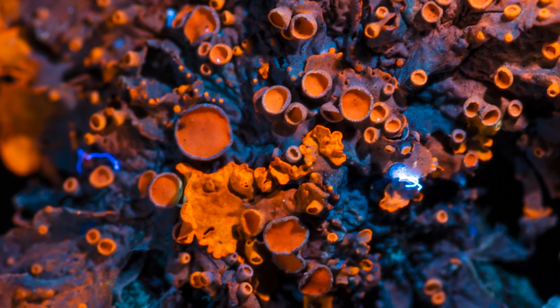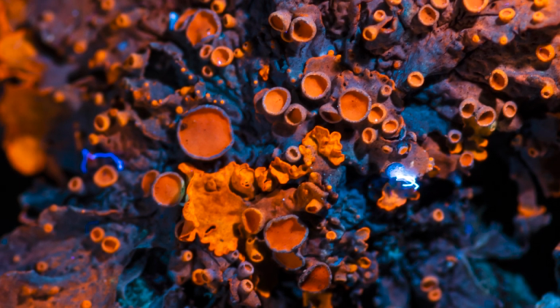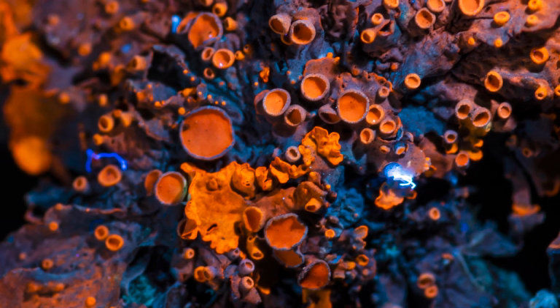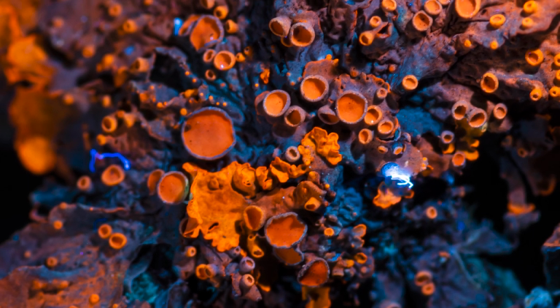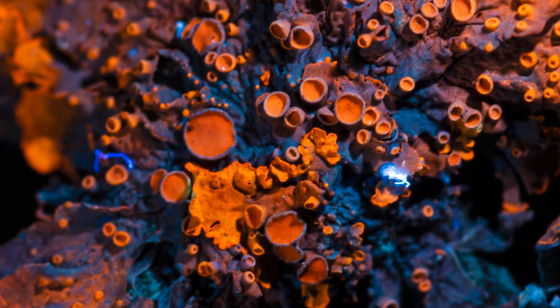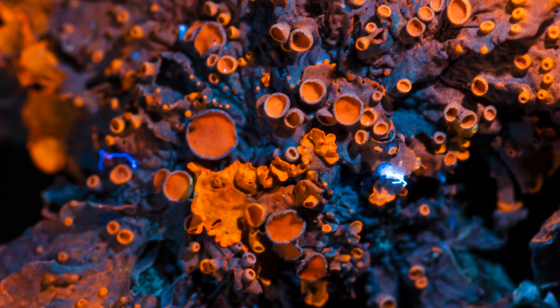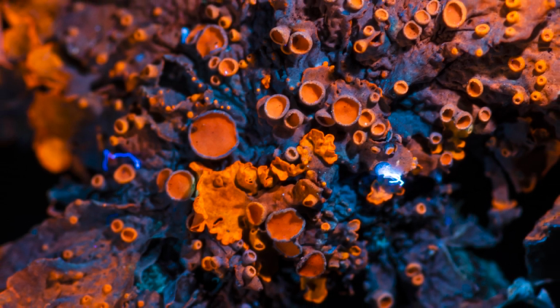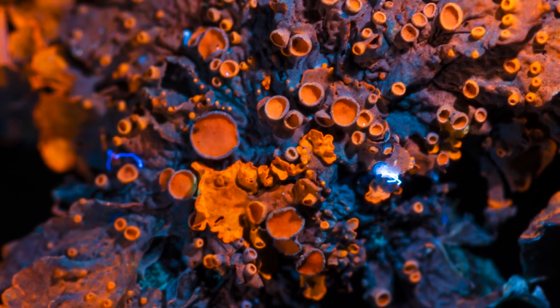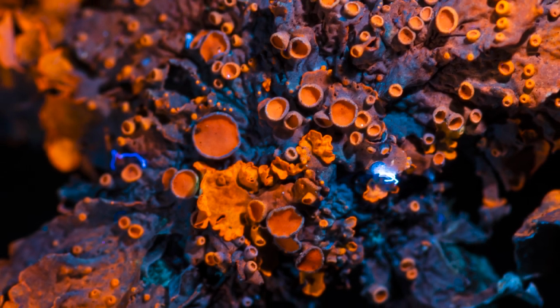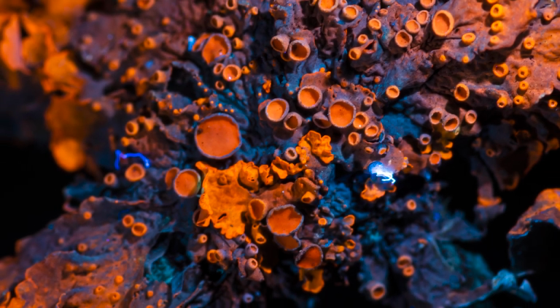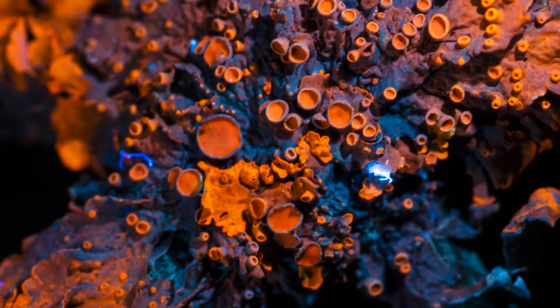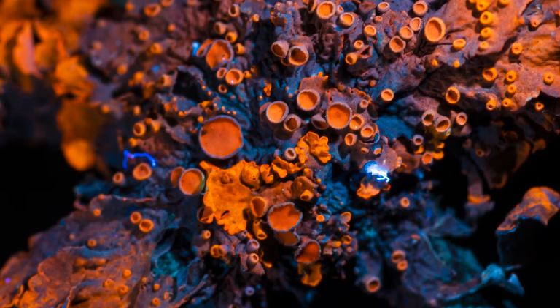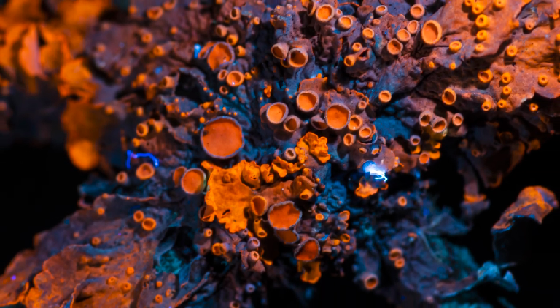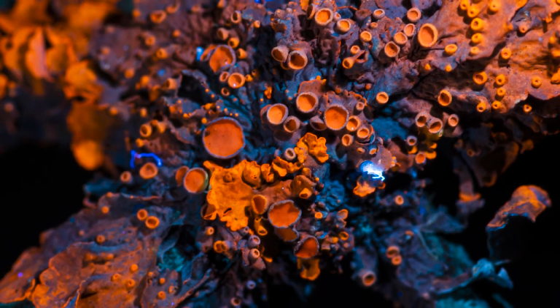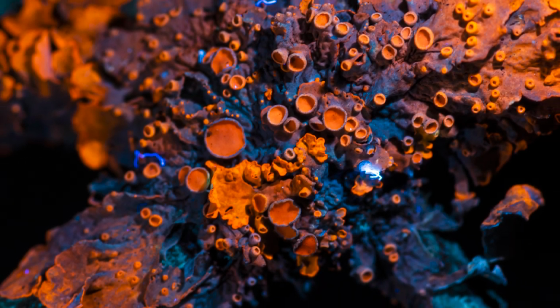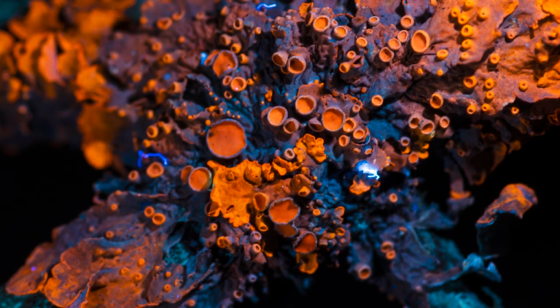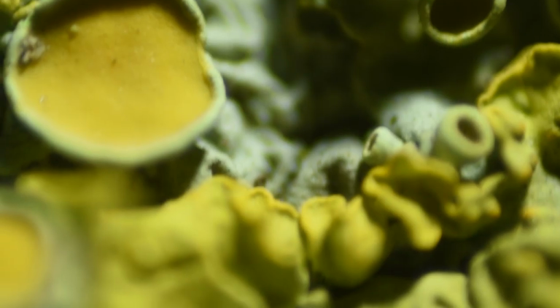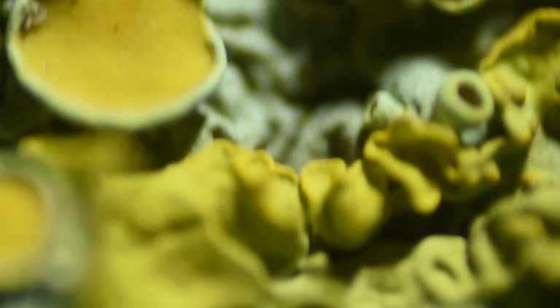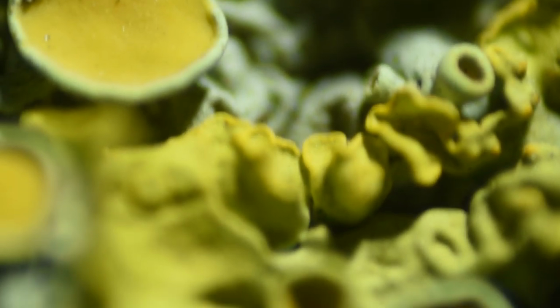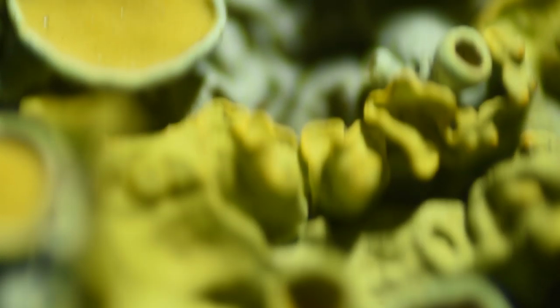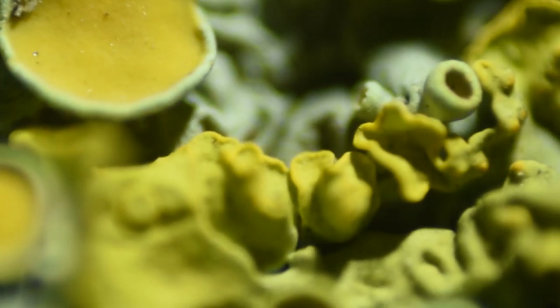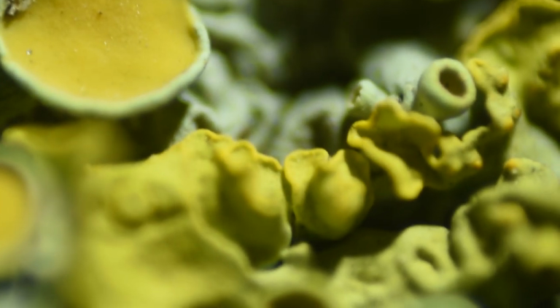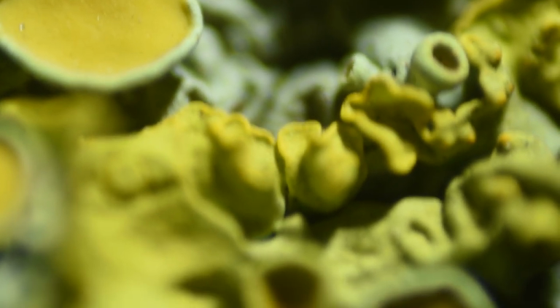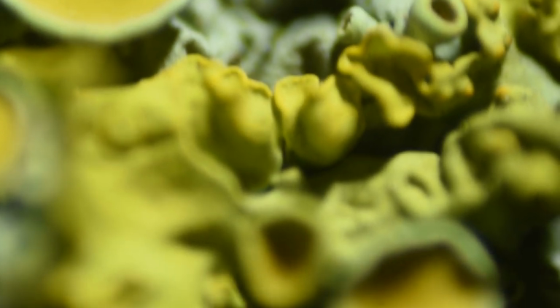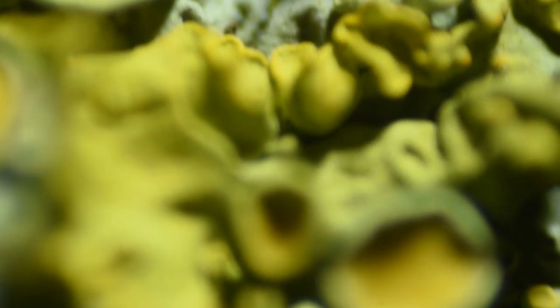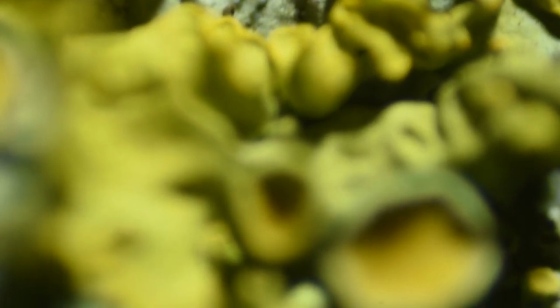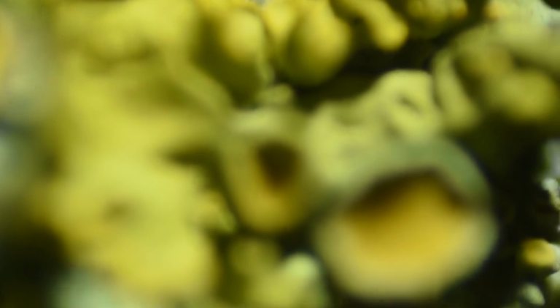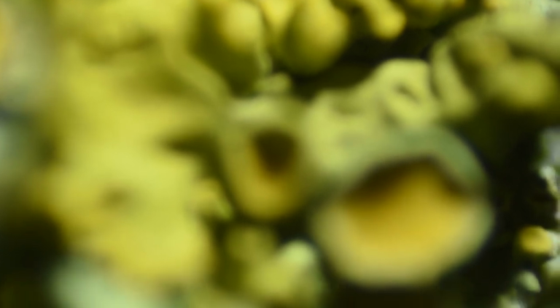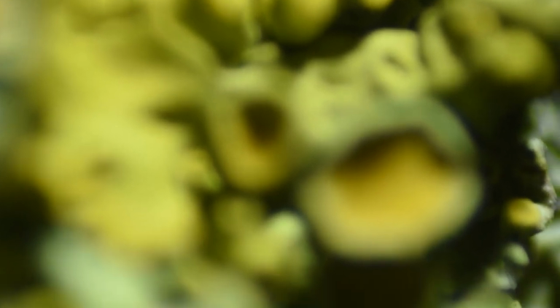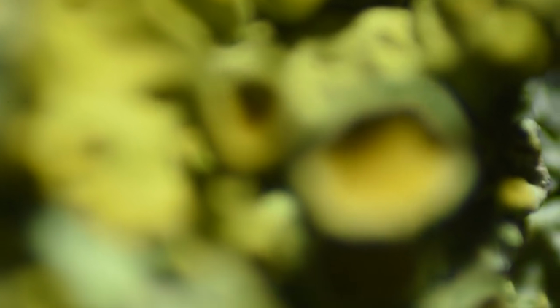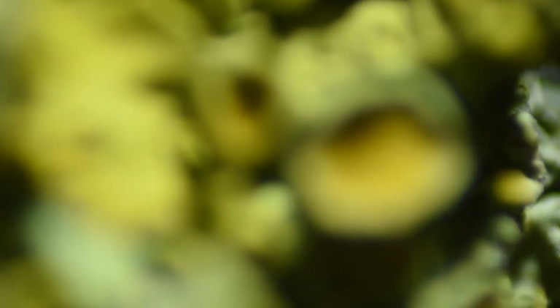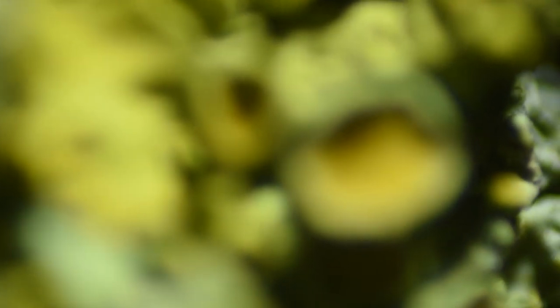This stuff is really easy to find in most temperate climates, so I think it's worth putting in front of your own macro lenses and taking a look.